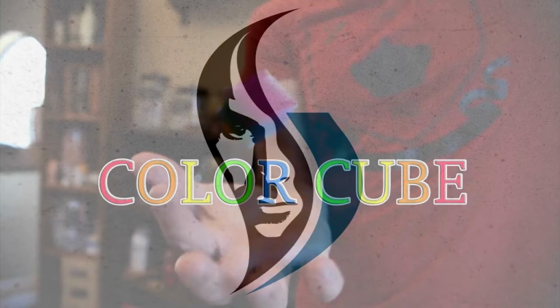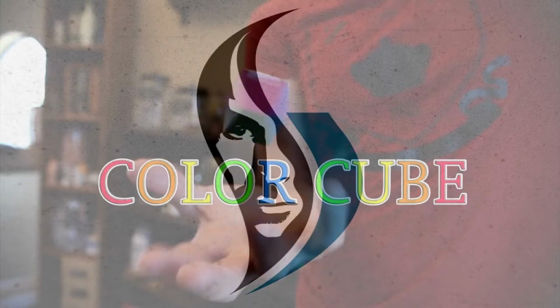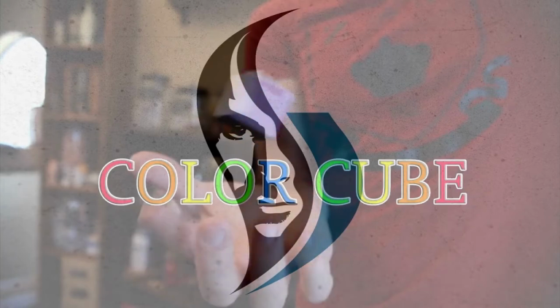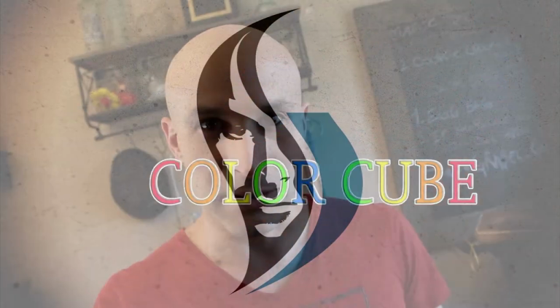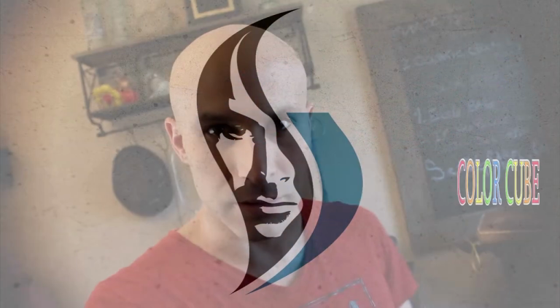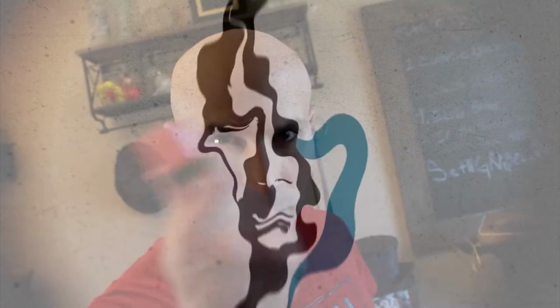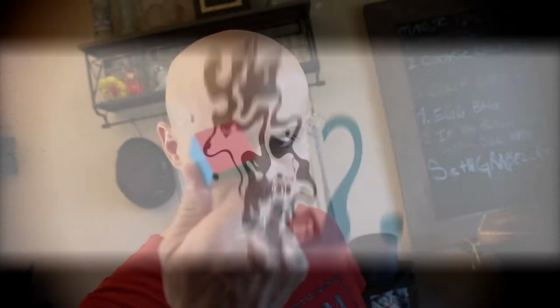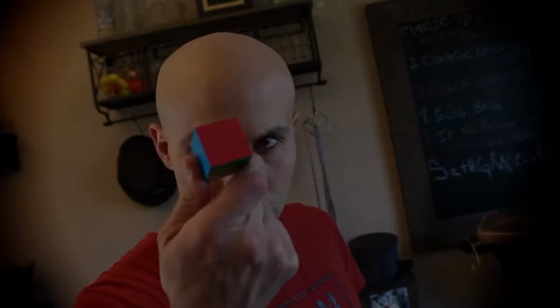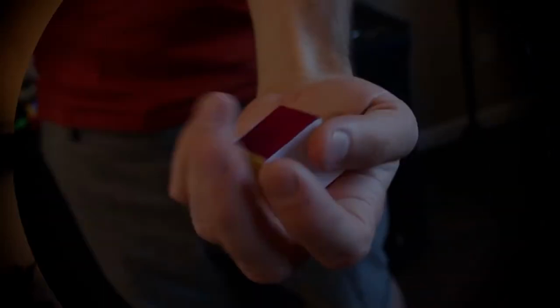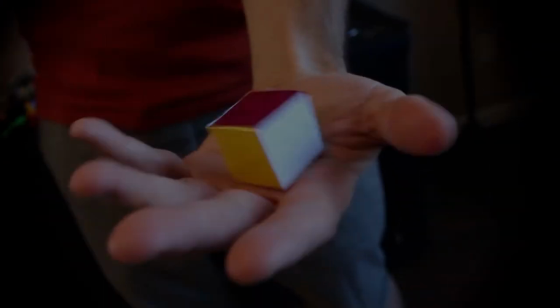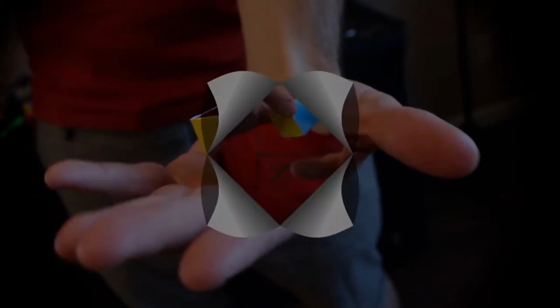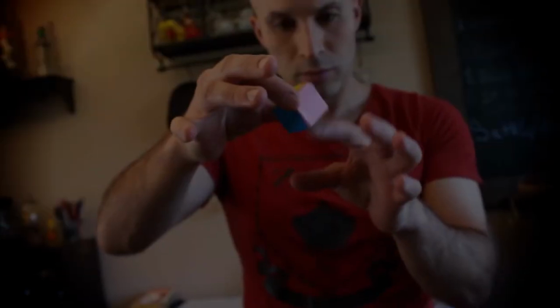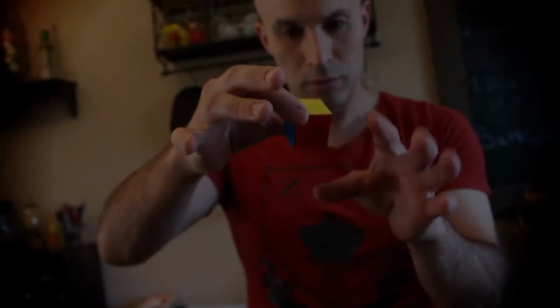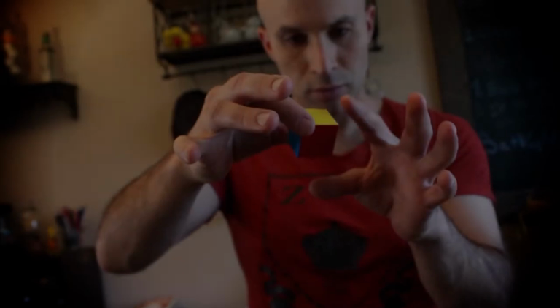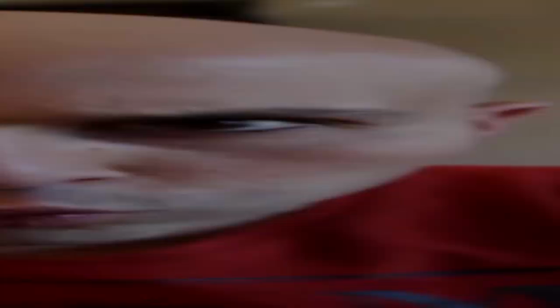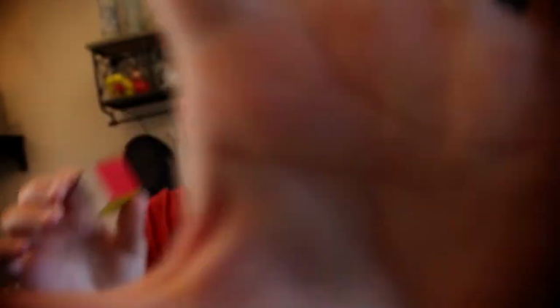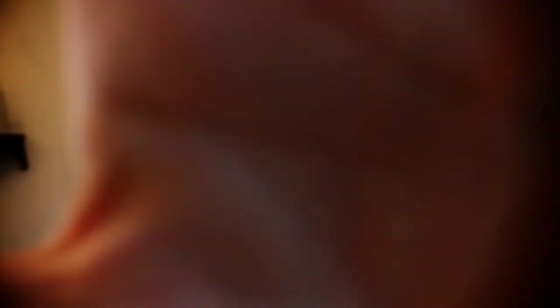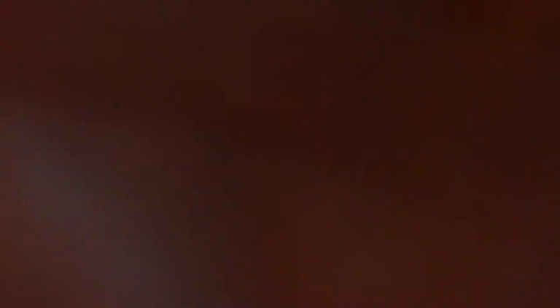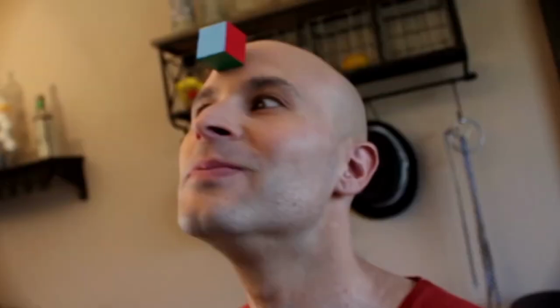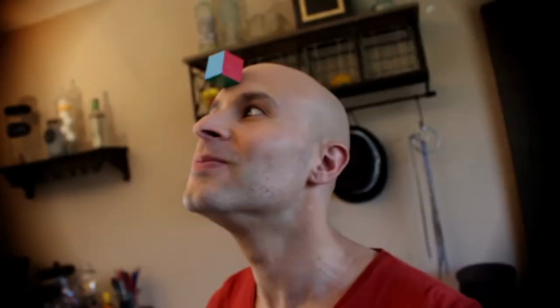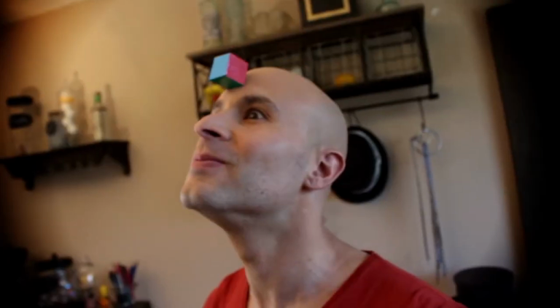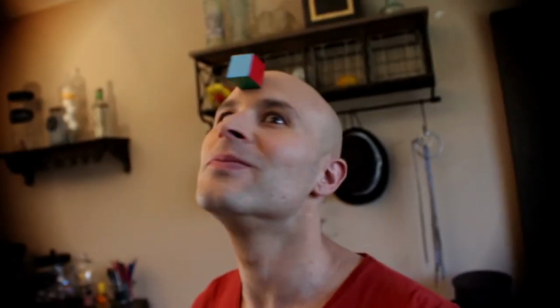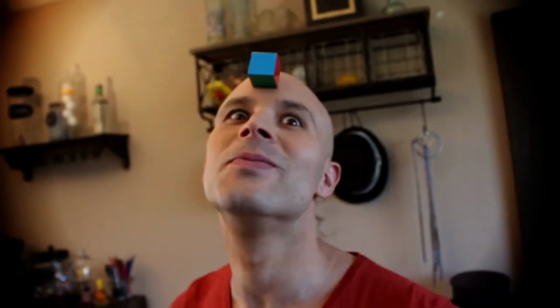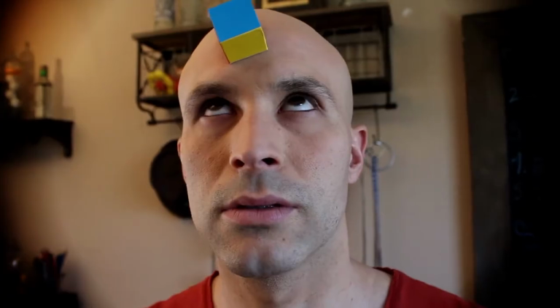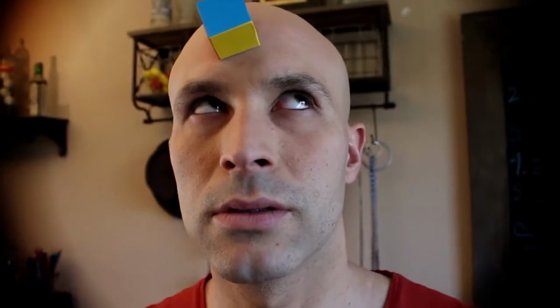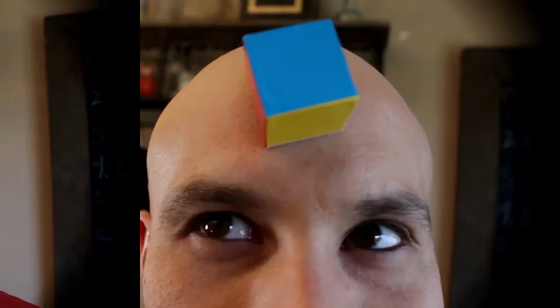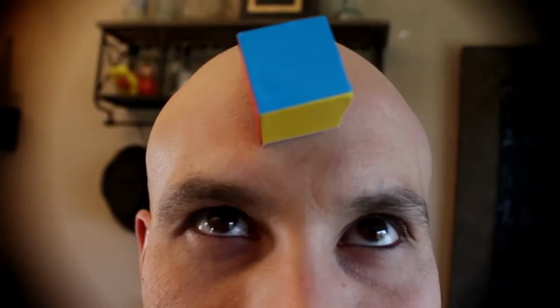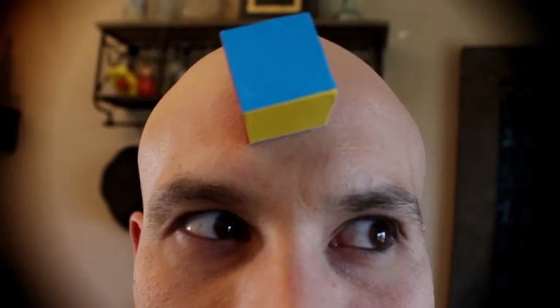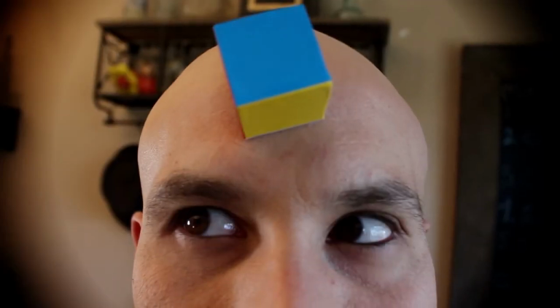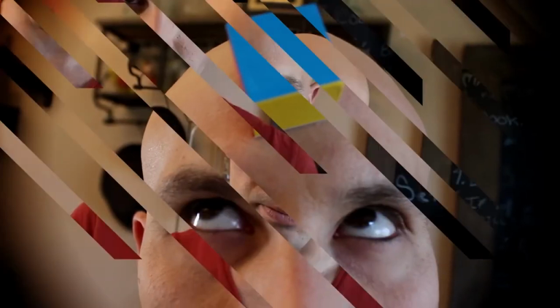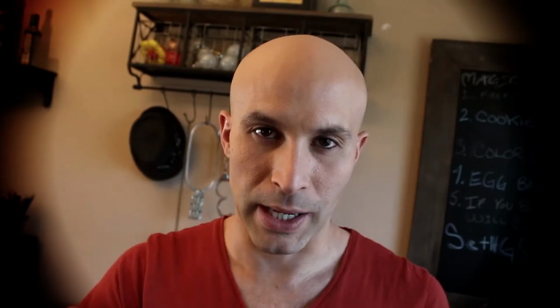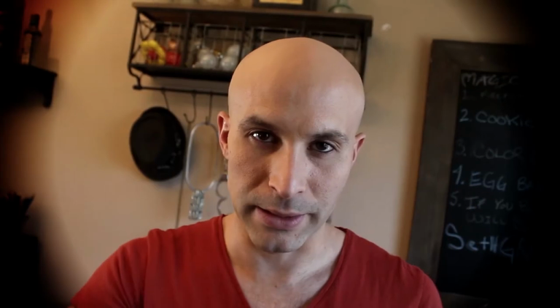This is the color cube, and it's the very first magic trick I ever learned. You'll use it to read people's minds.